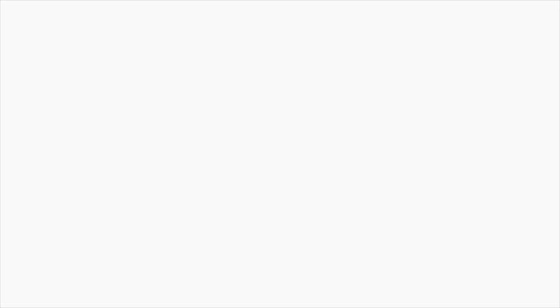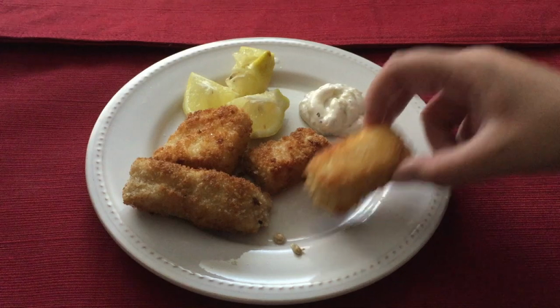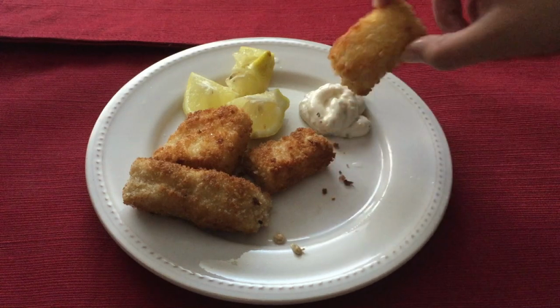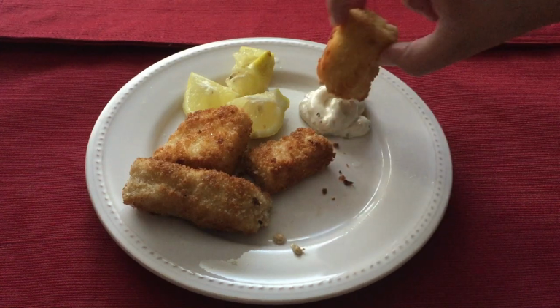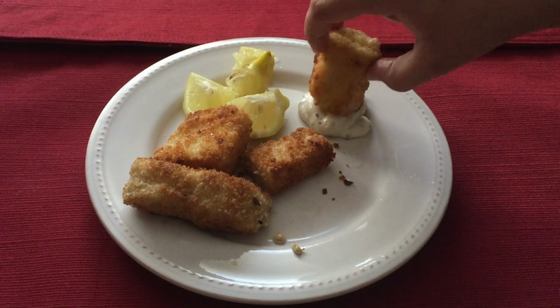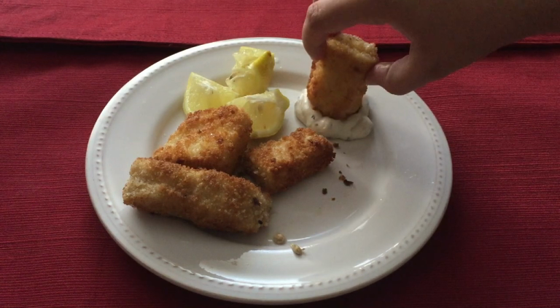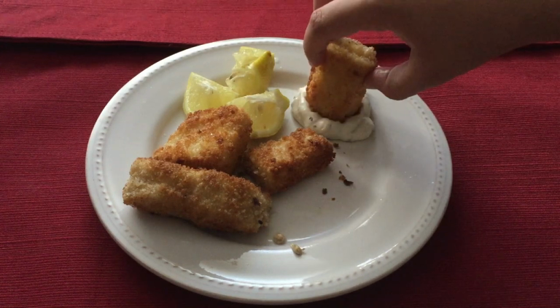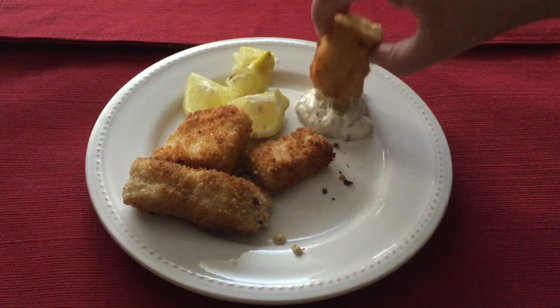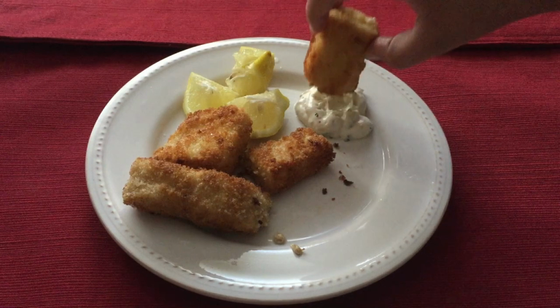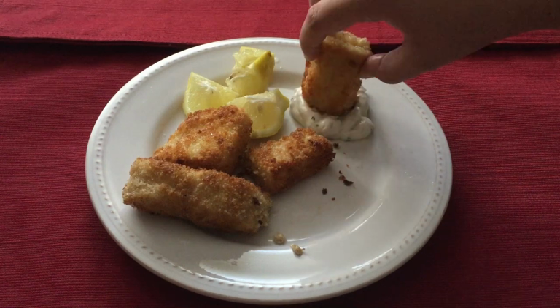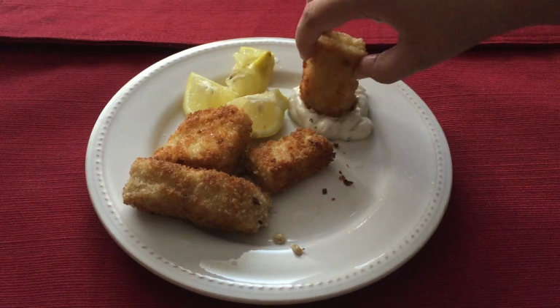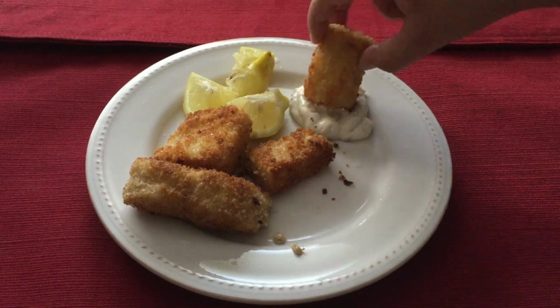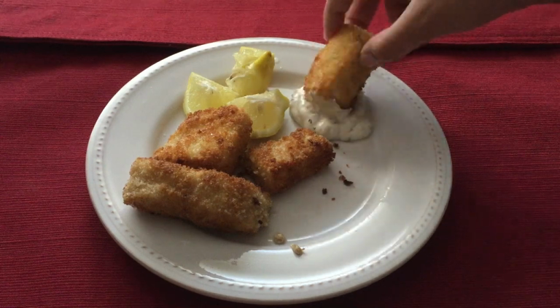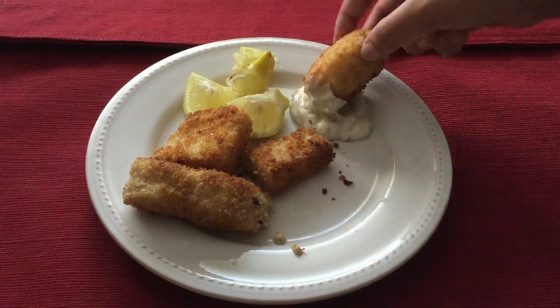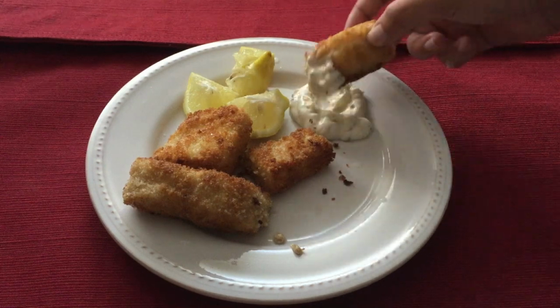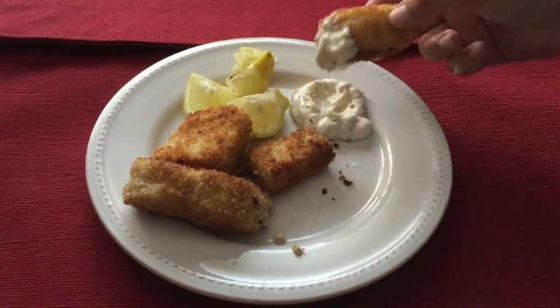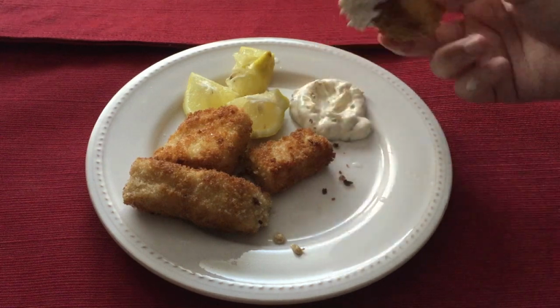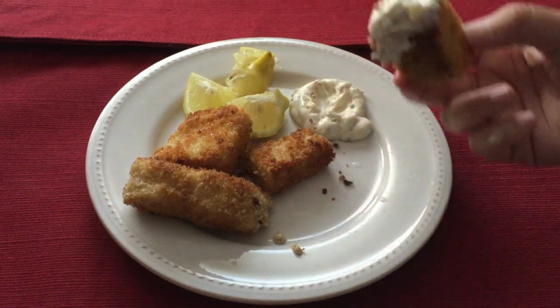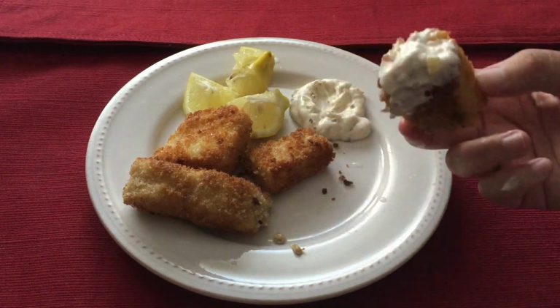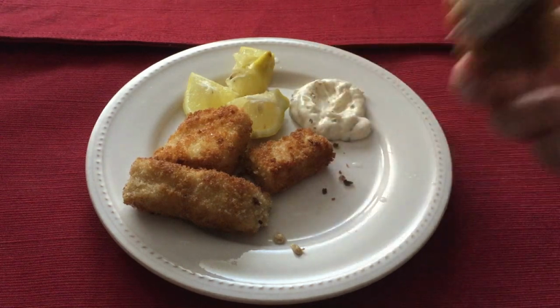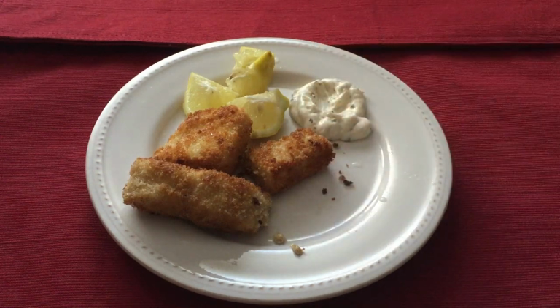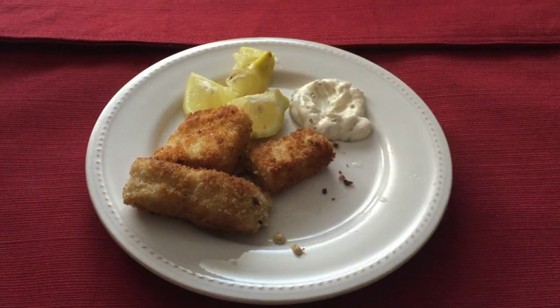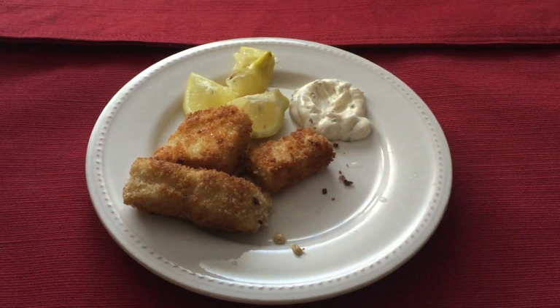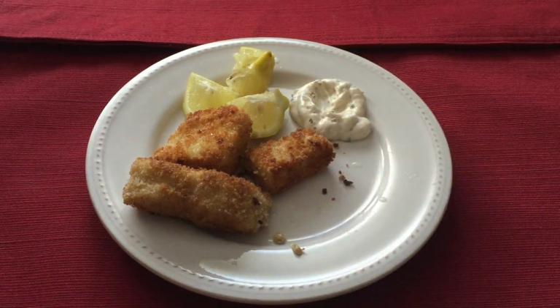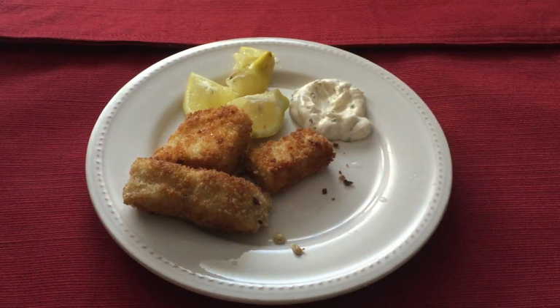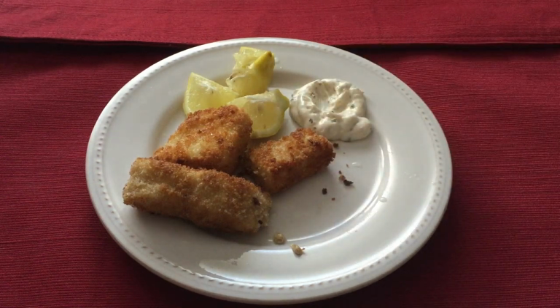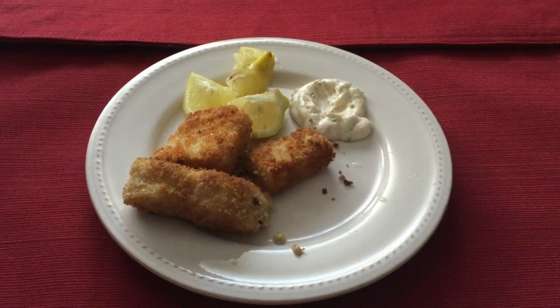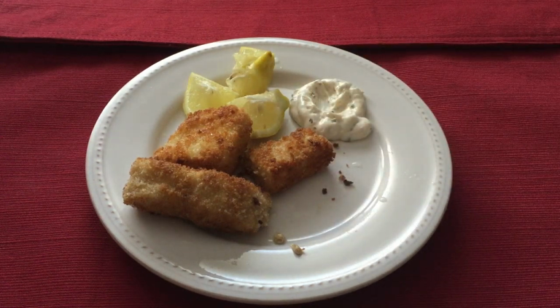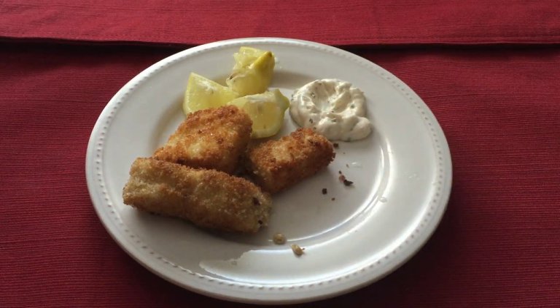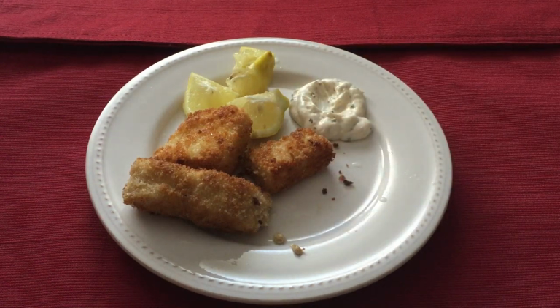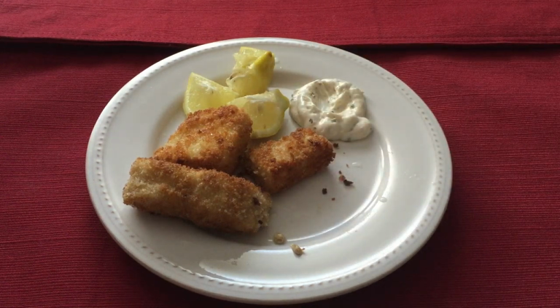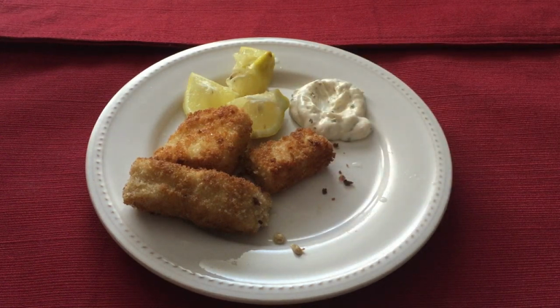Hi everyone, welcome to my channel. Today we are making fingerfish from the Game of Thrones cookbook.